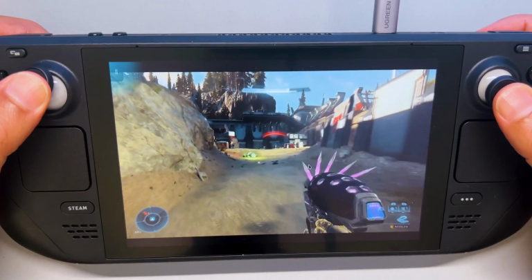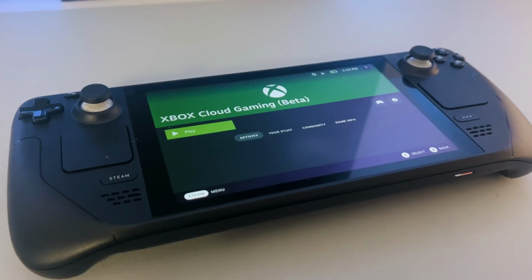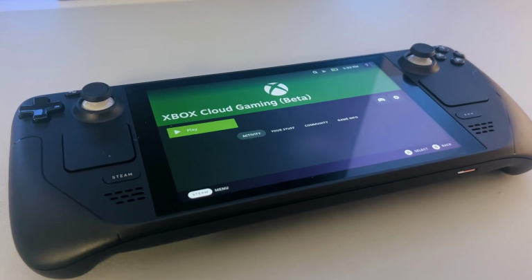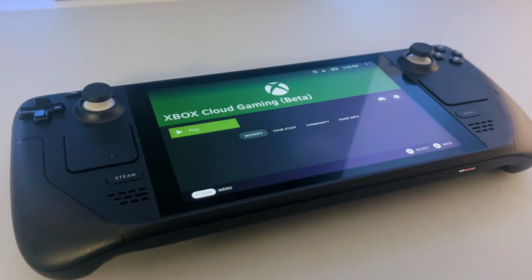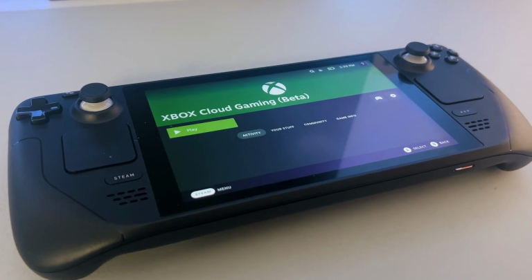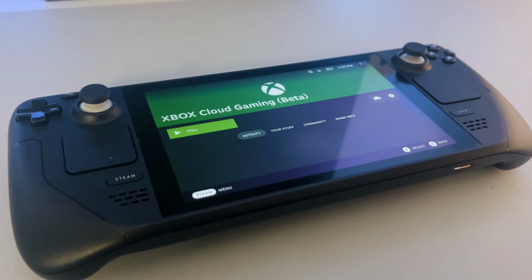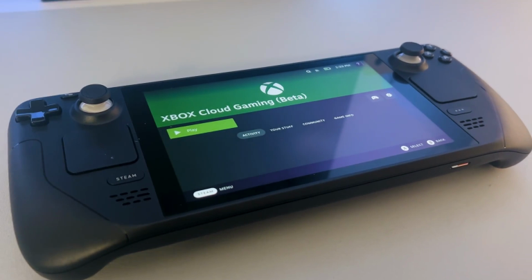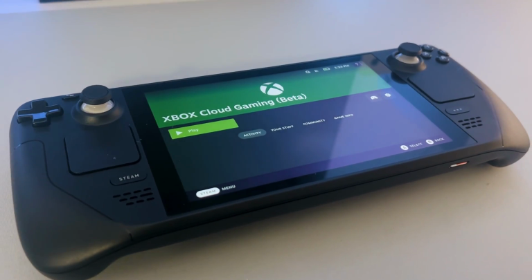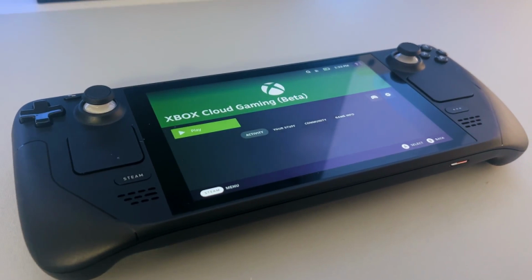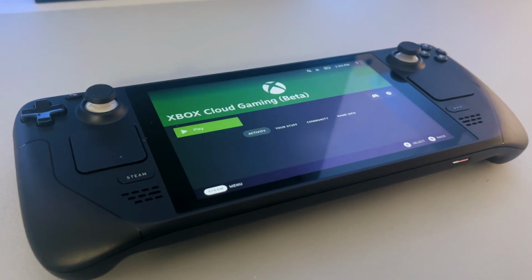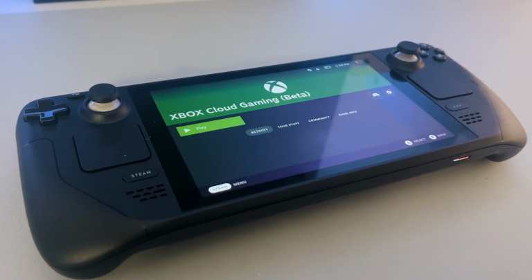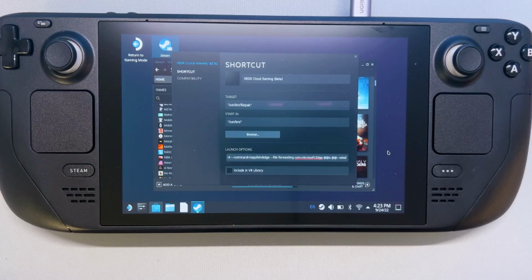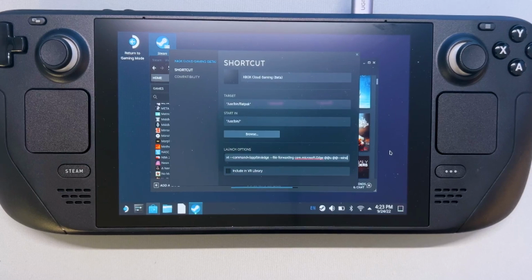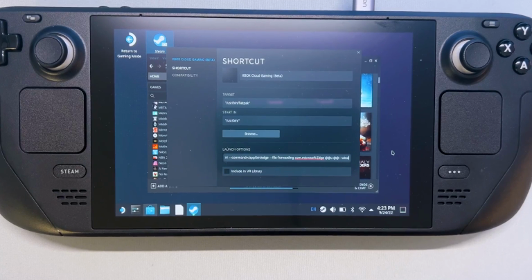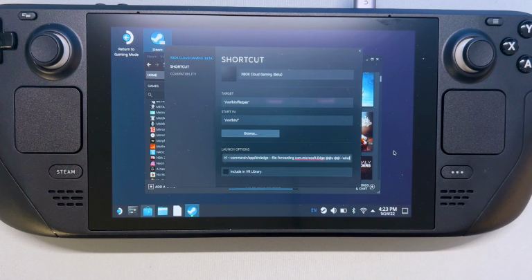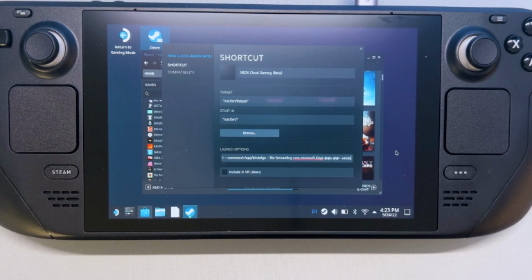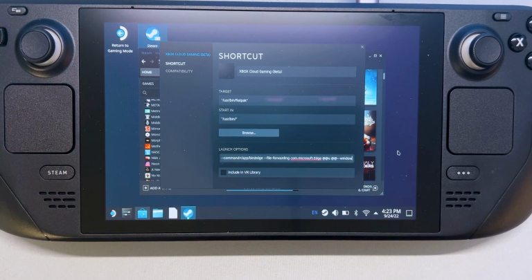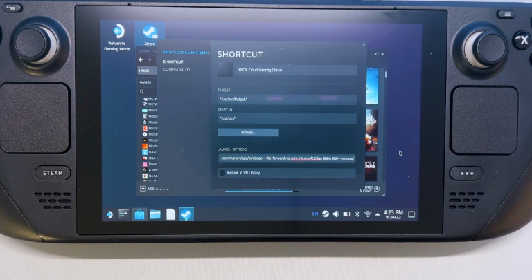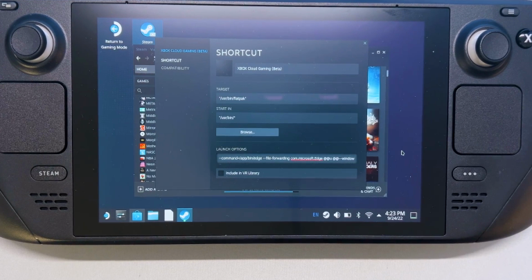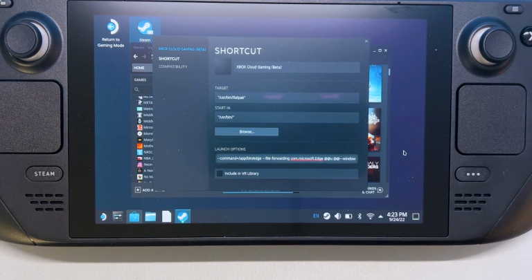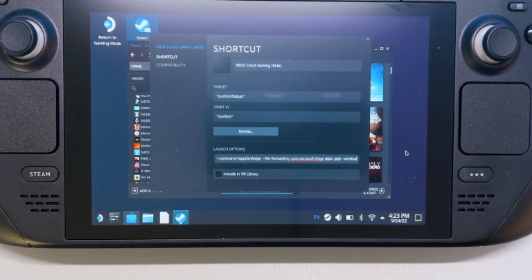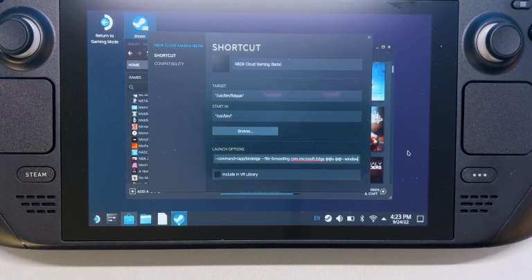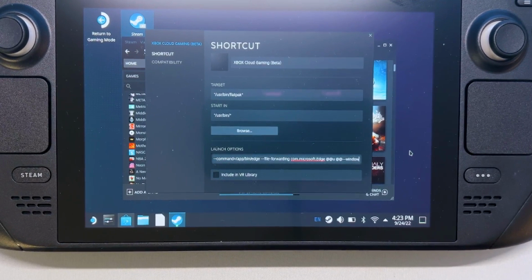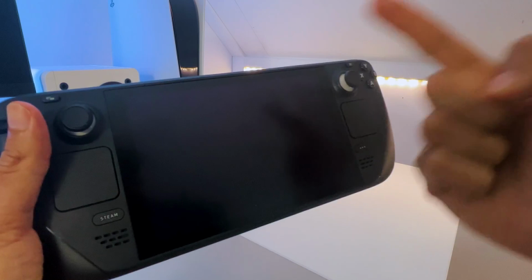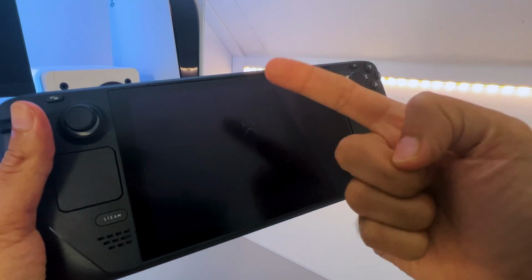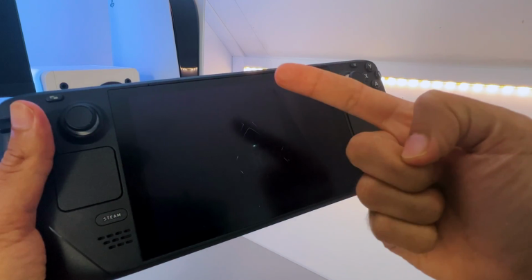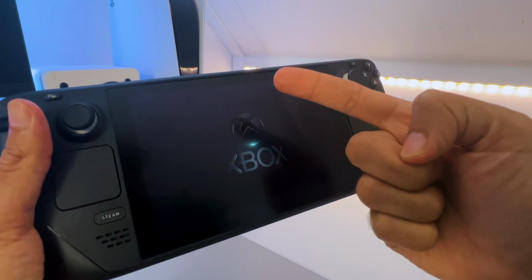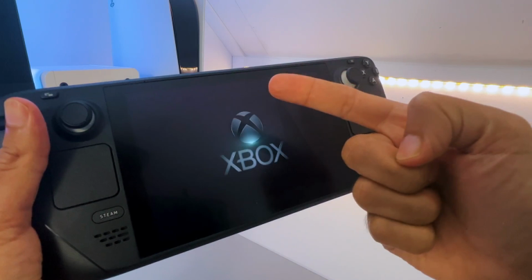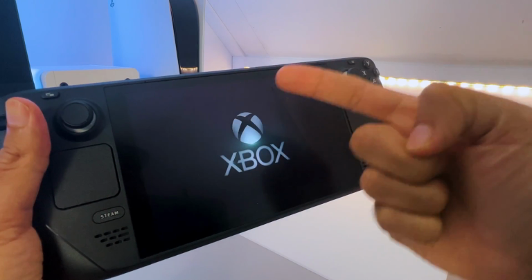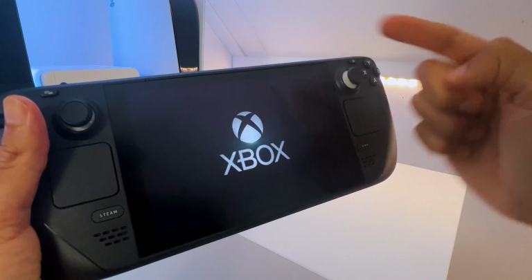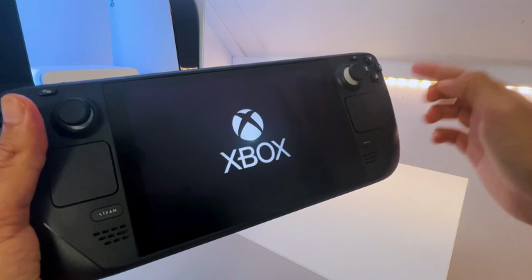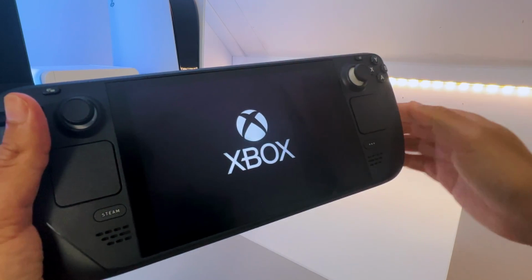But setting up xCloud on your Steam Deck is not as straightforward as you might think. No worries, as I will help you with that.